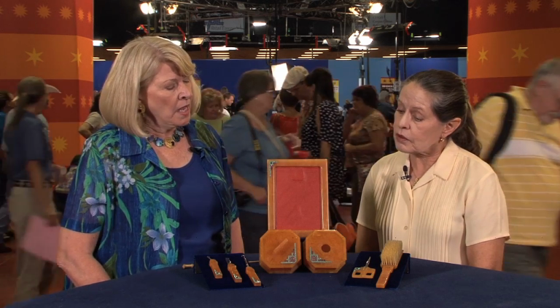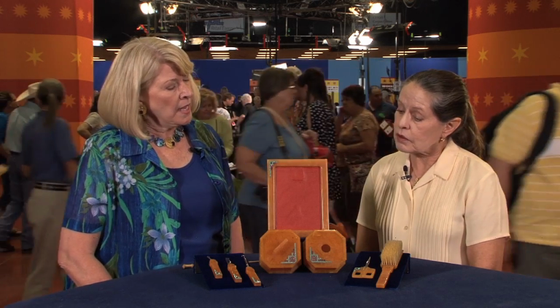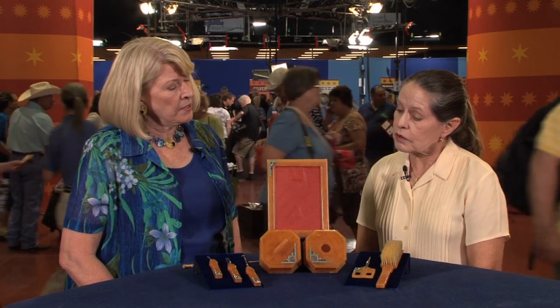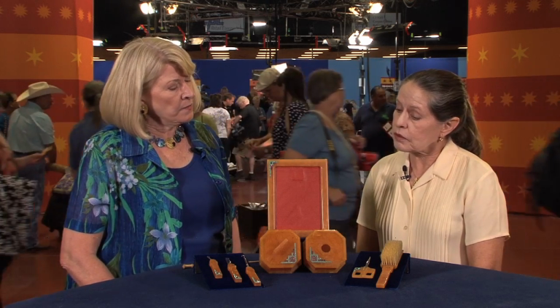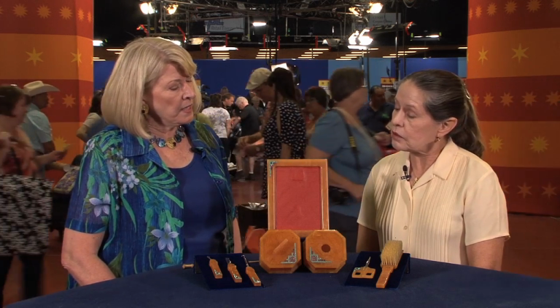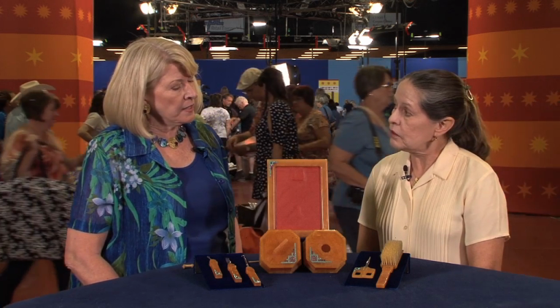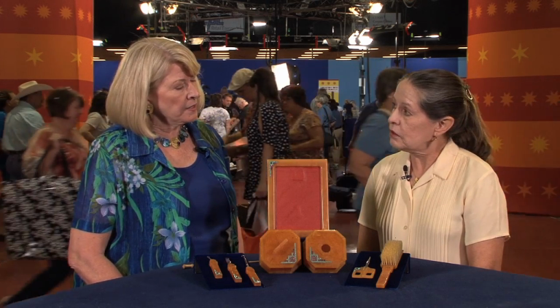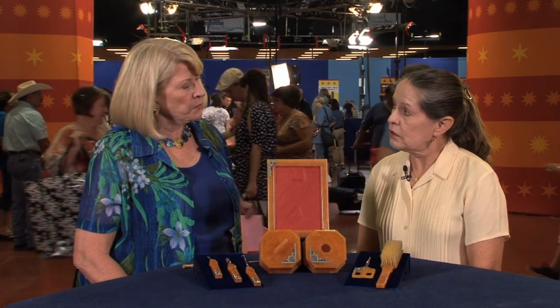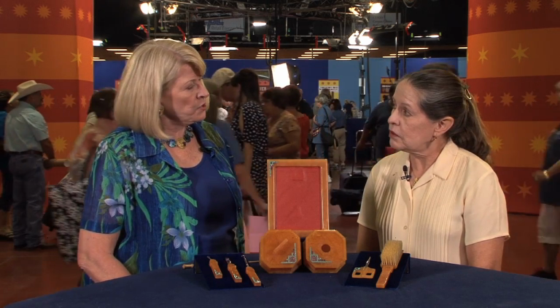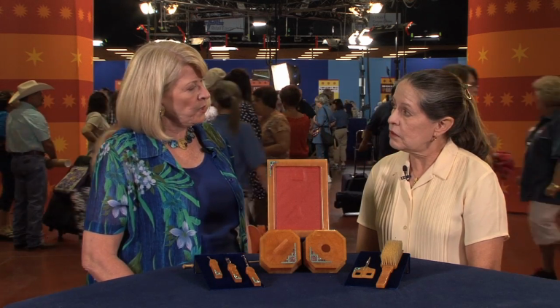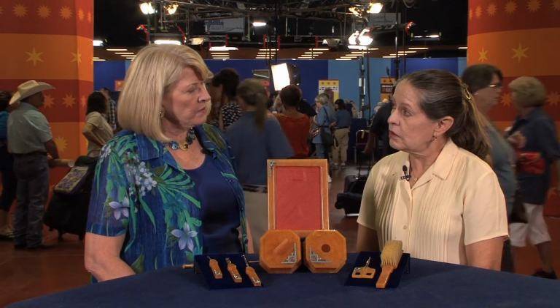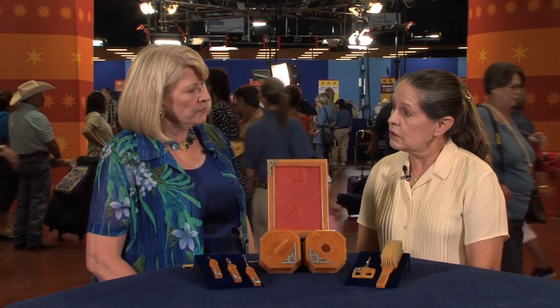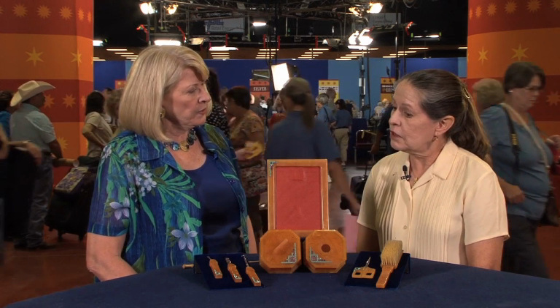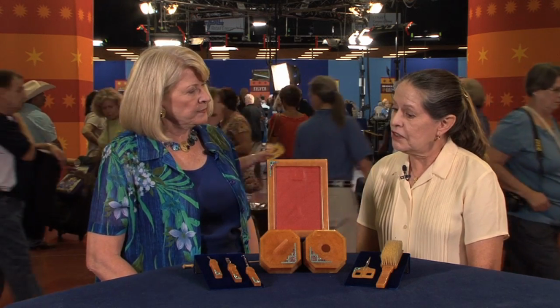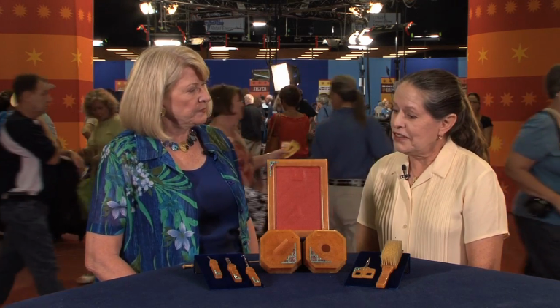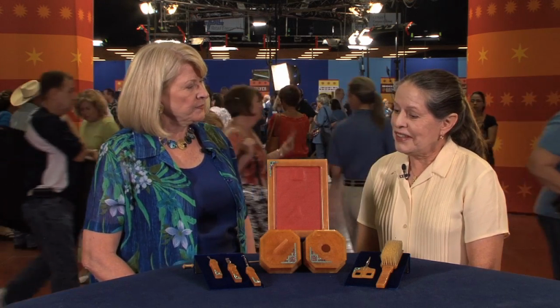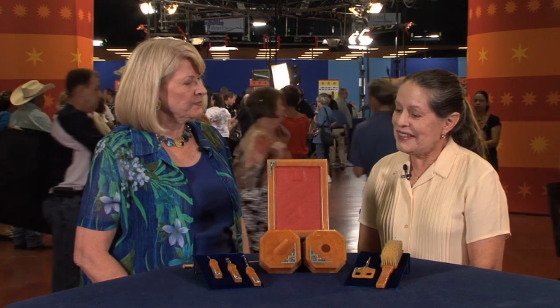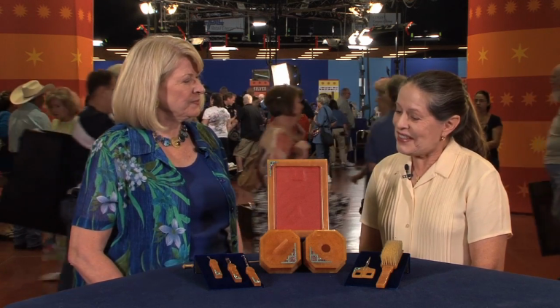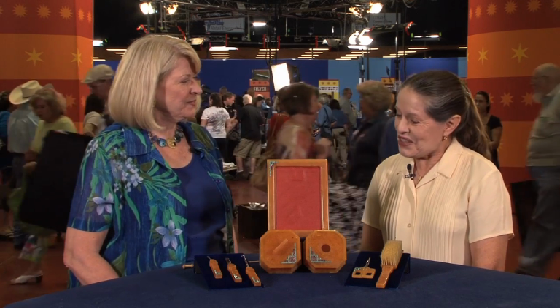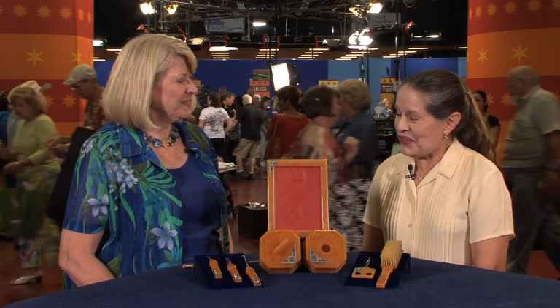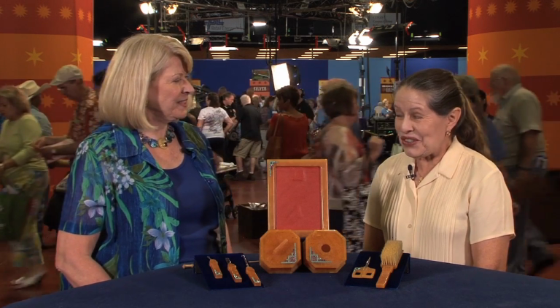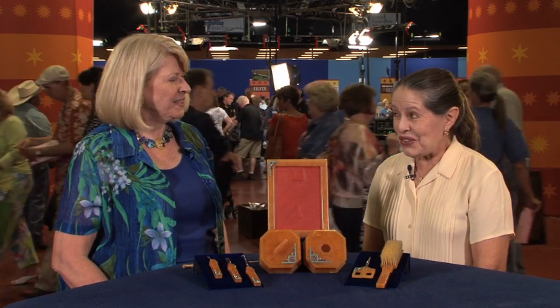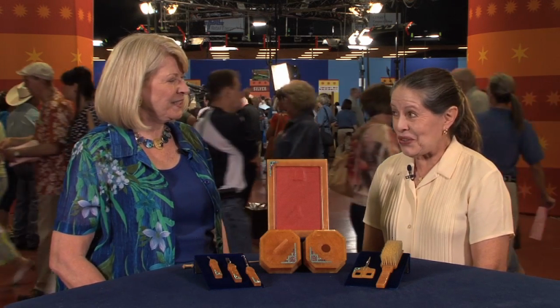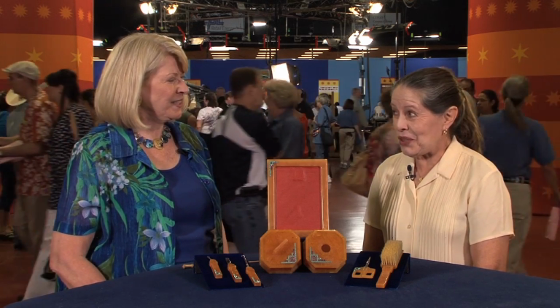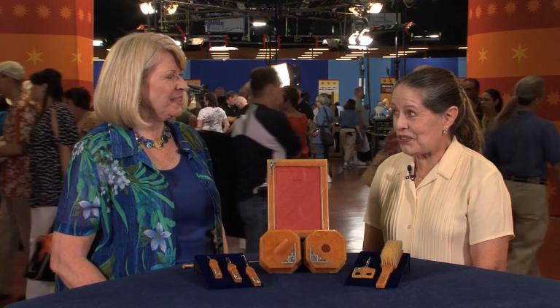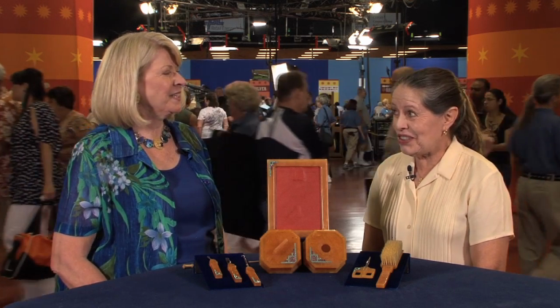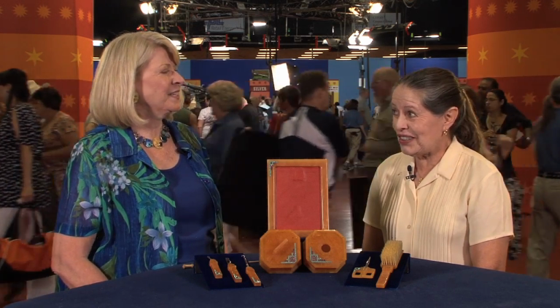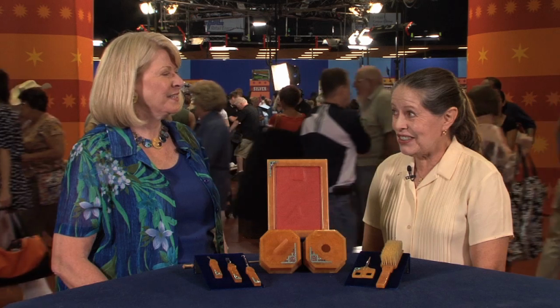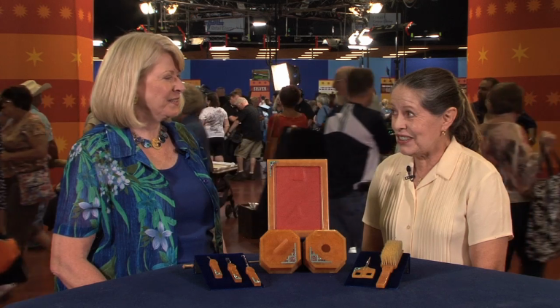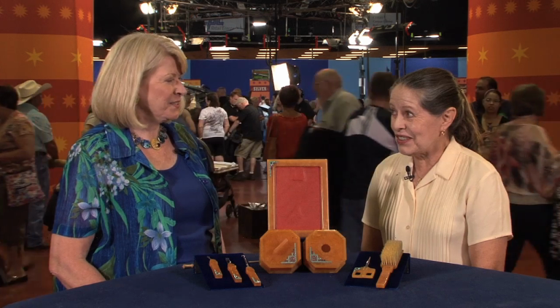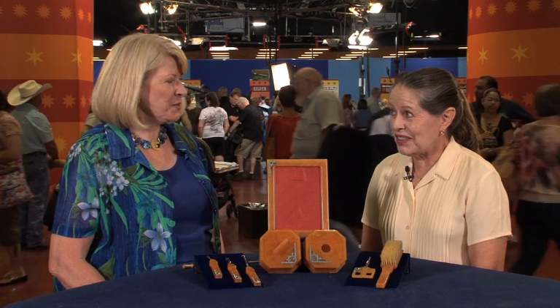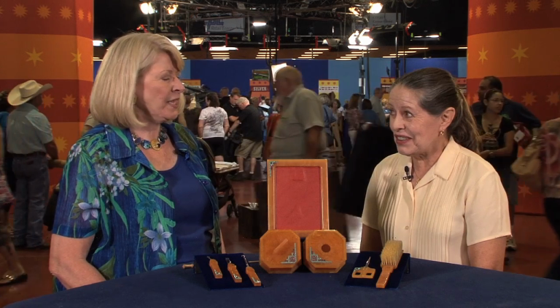And do you mind telling us what you paid for it? I paid $225.